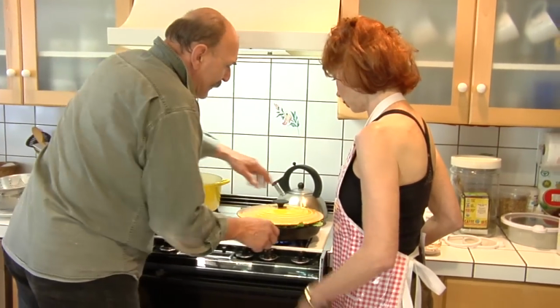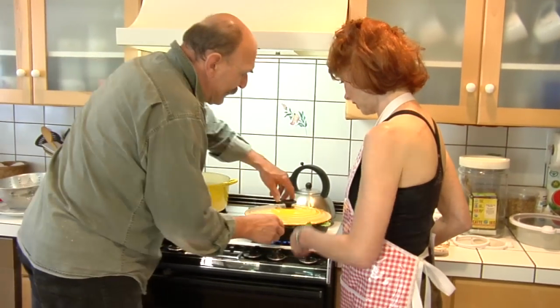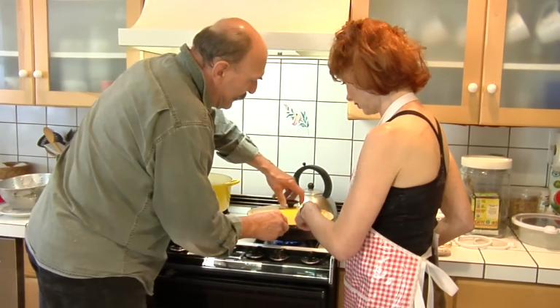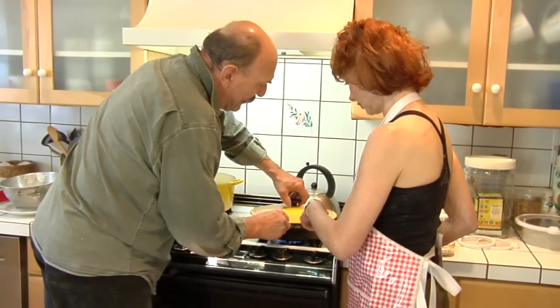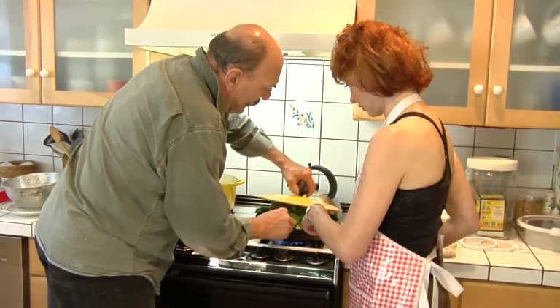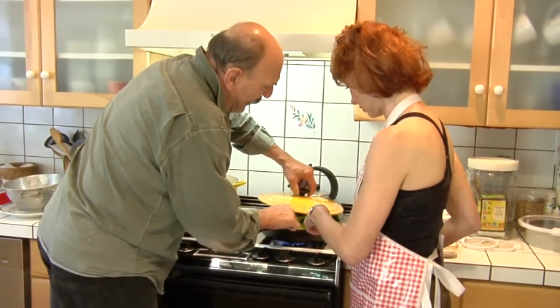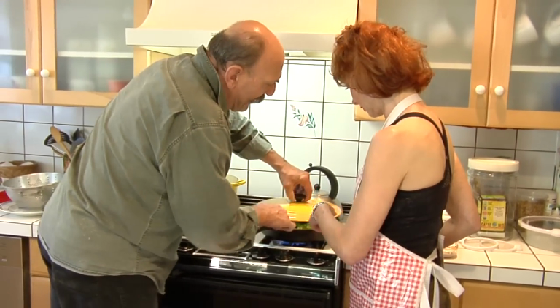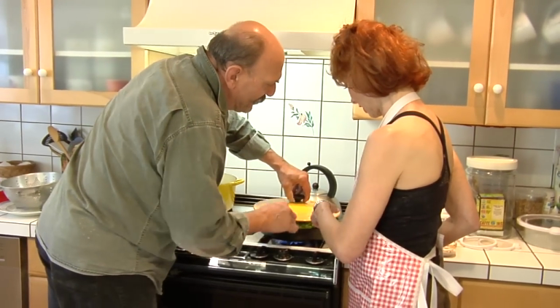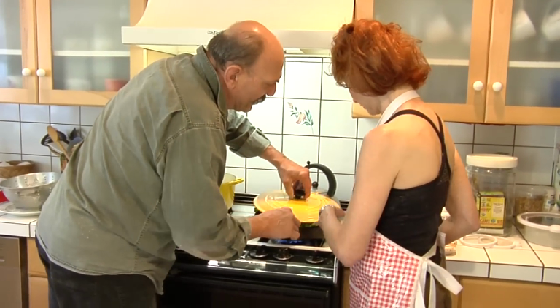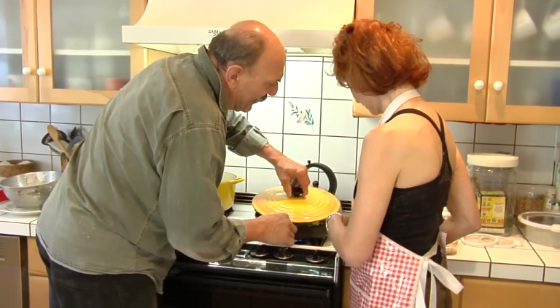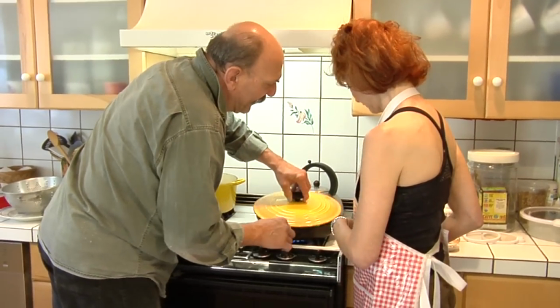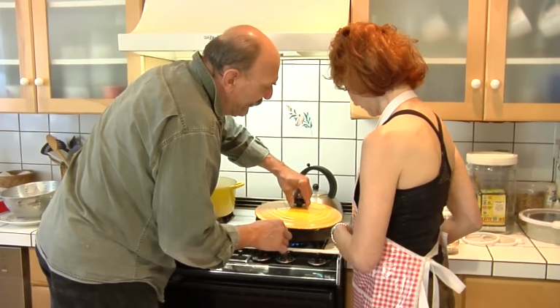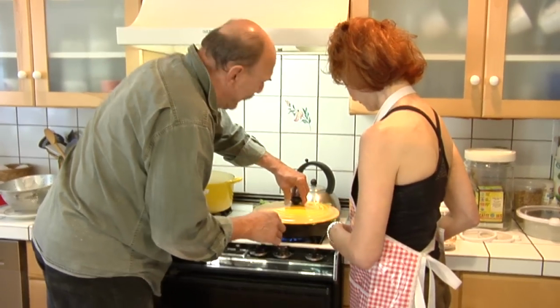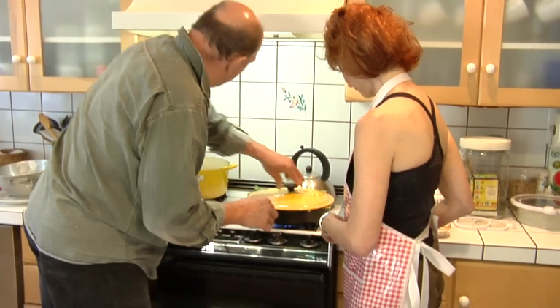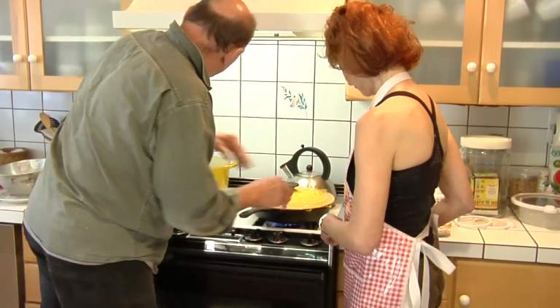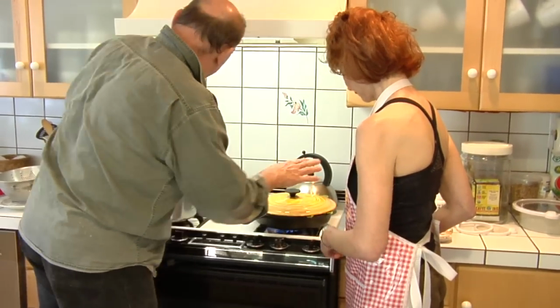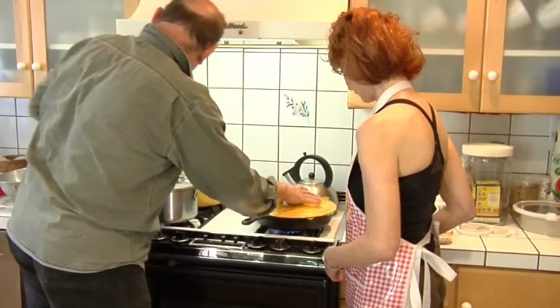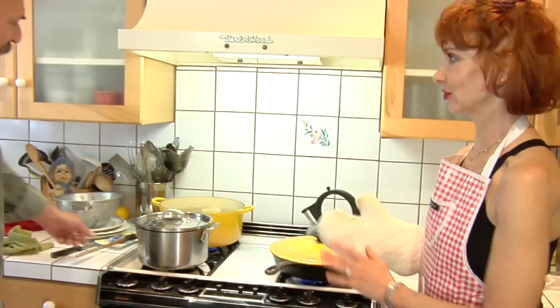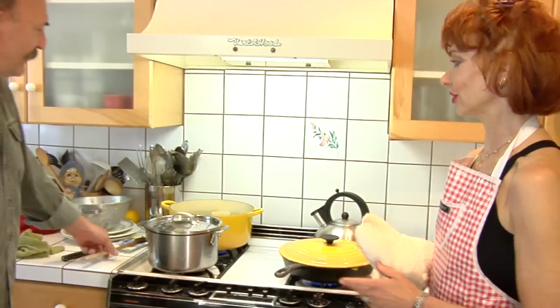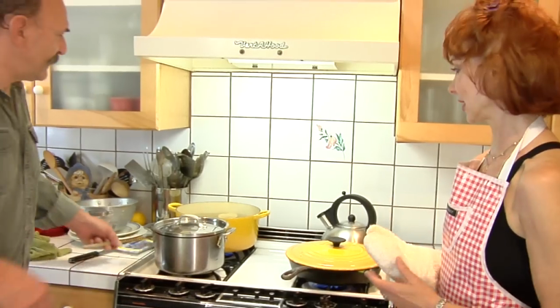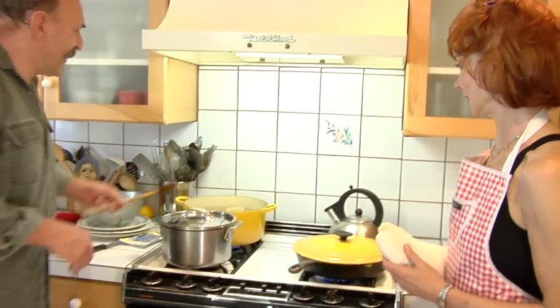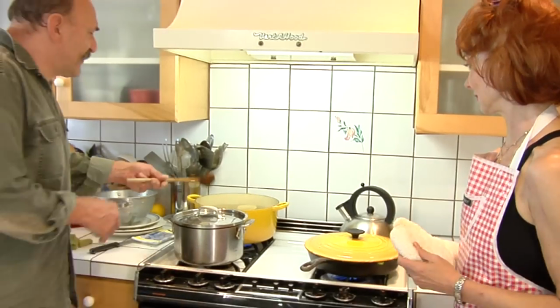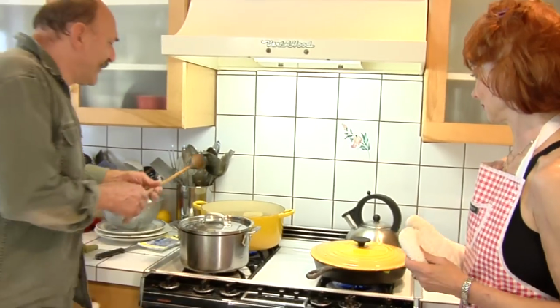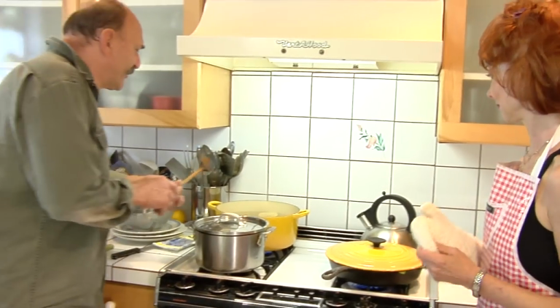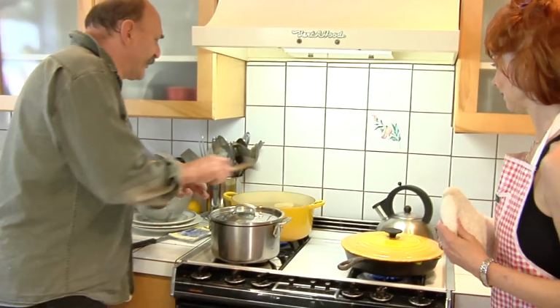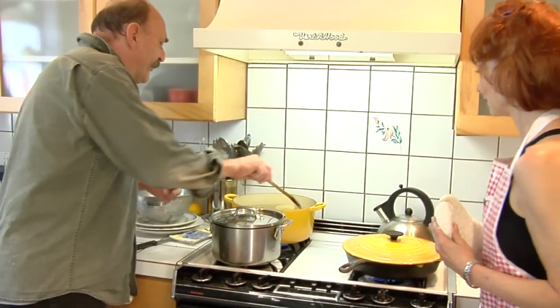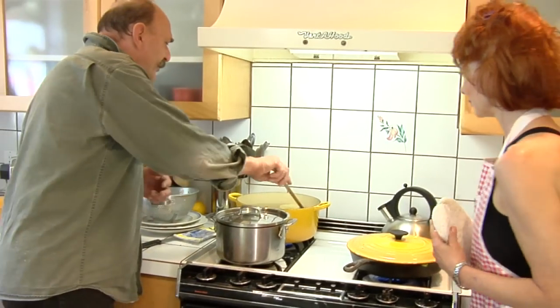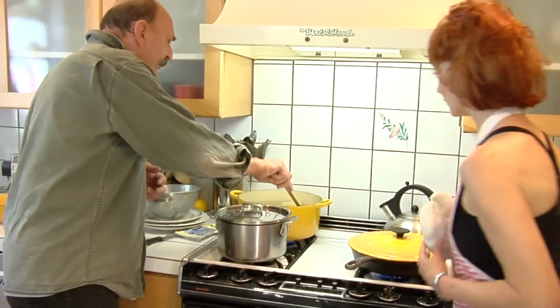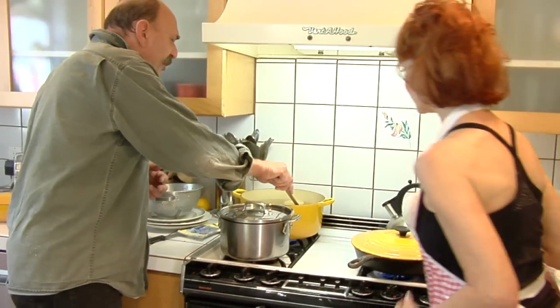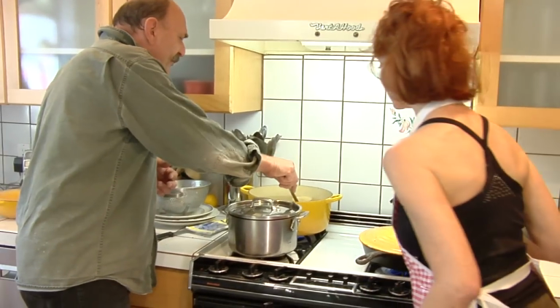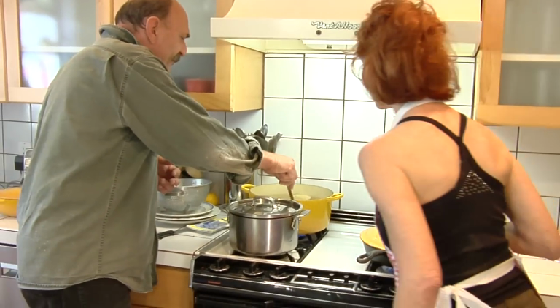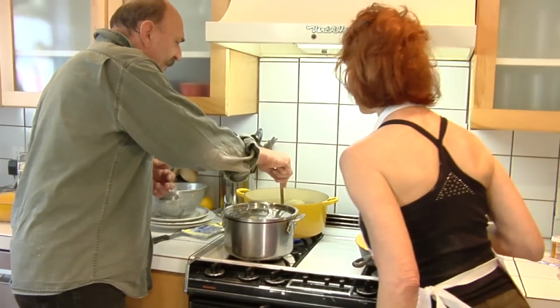We're just going to cover that up like that. Now you see they're starting to float? We're almost ready.